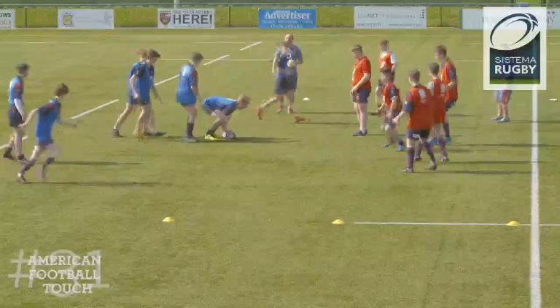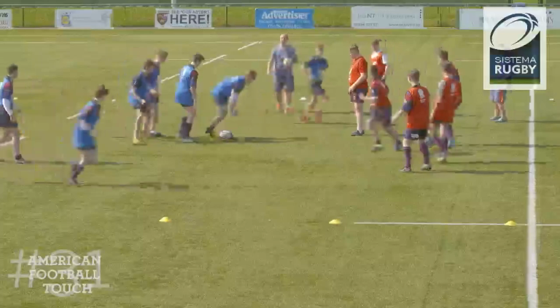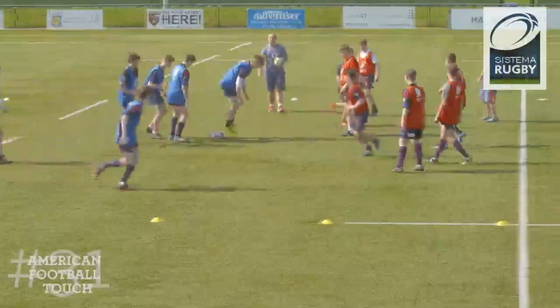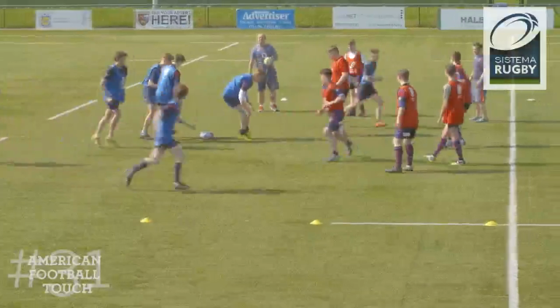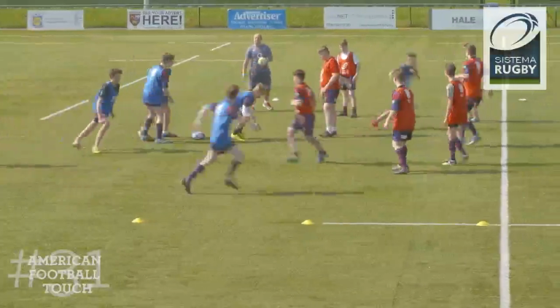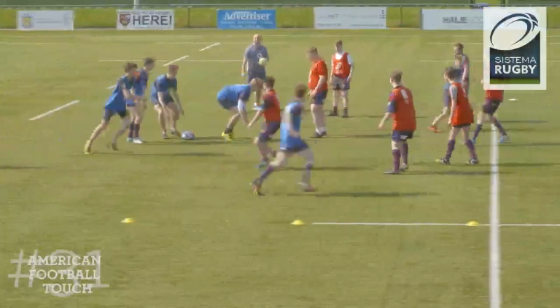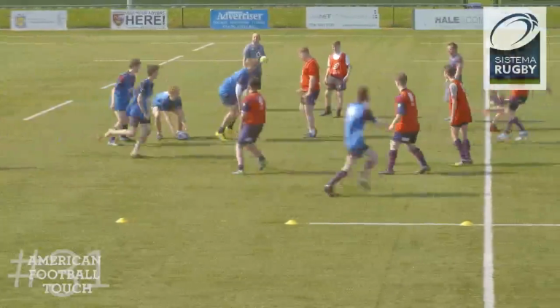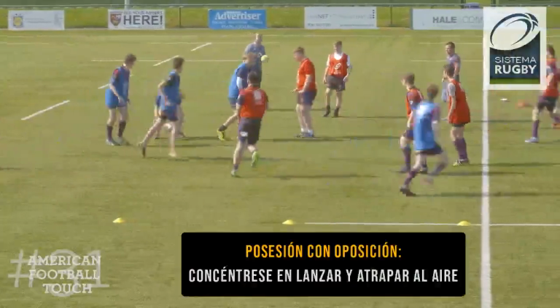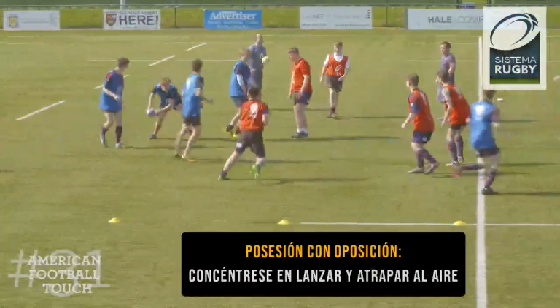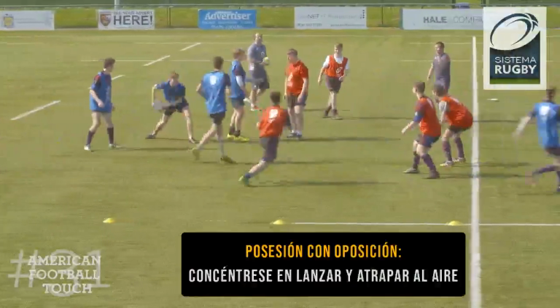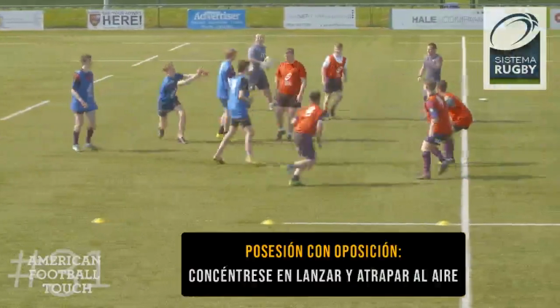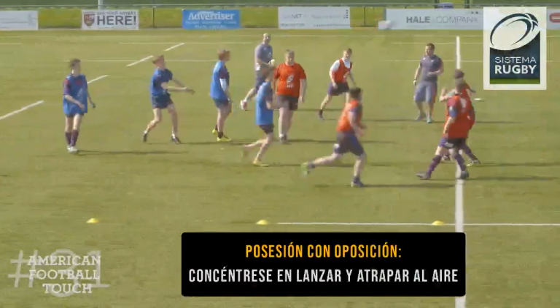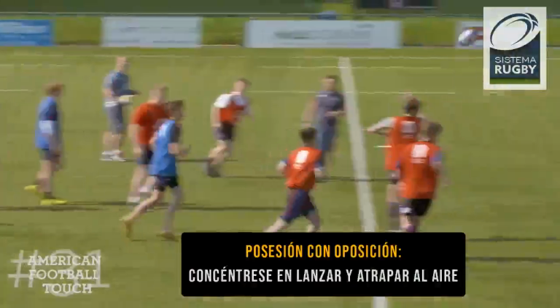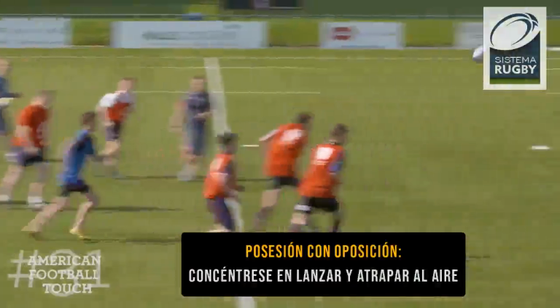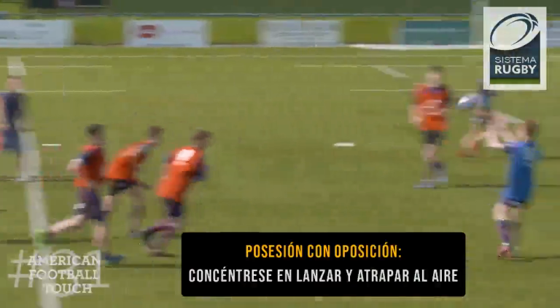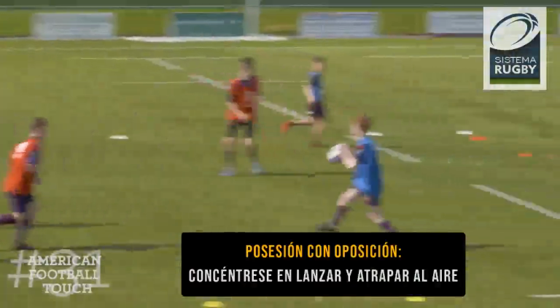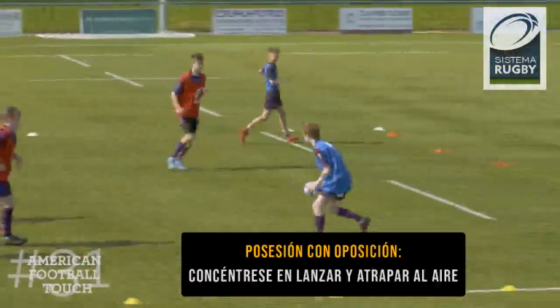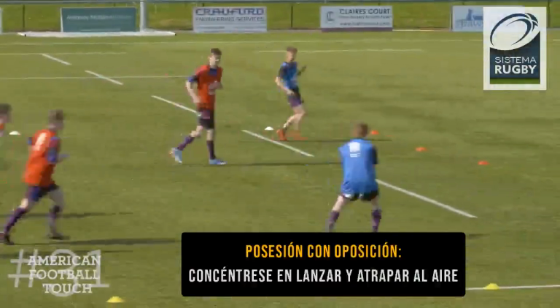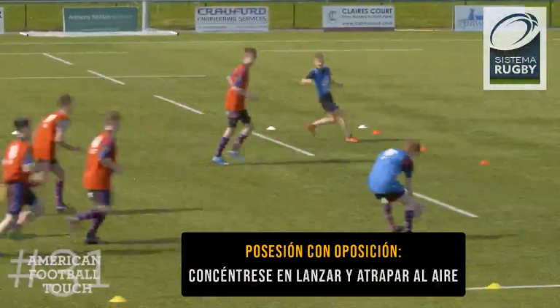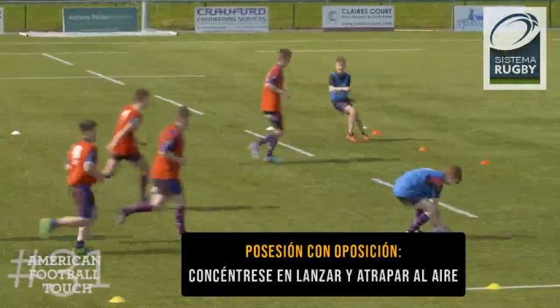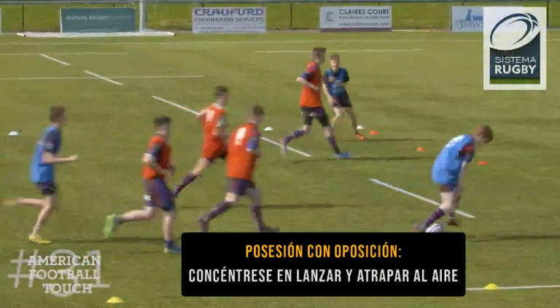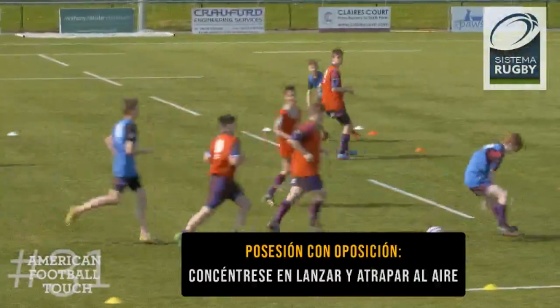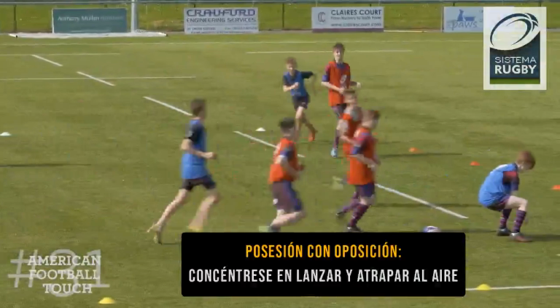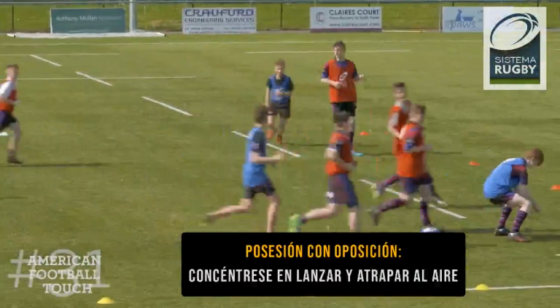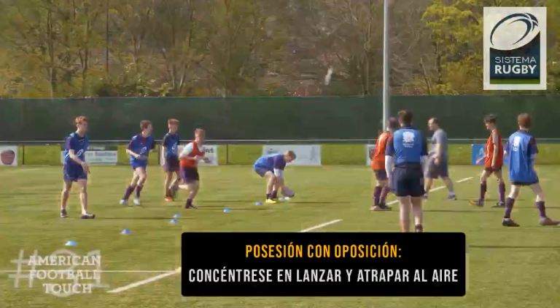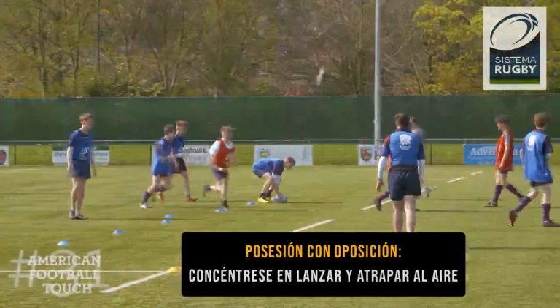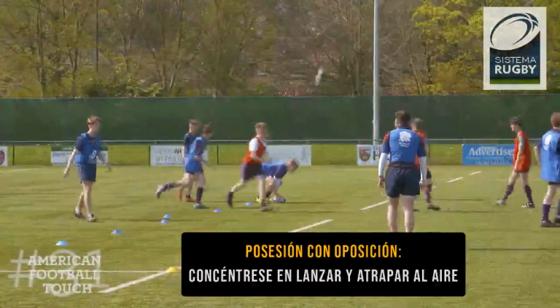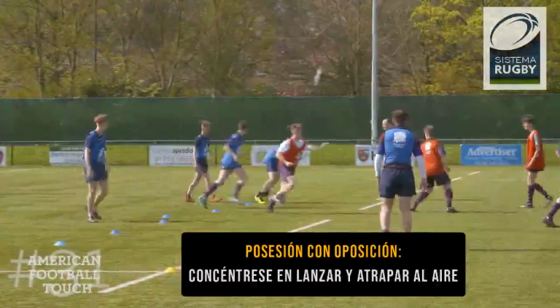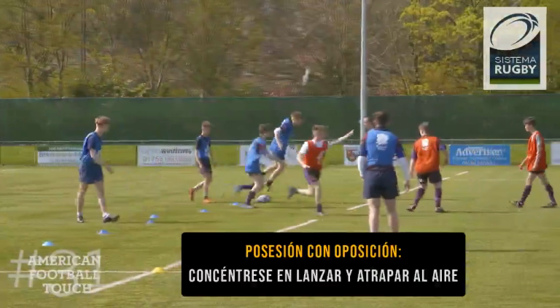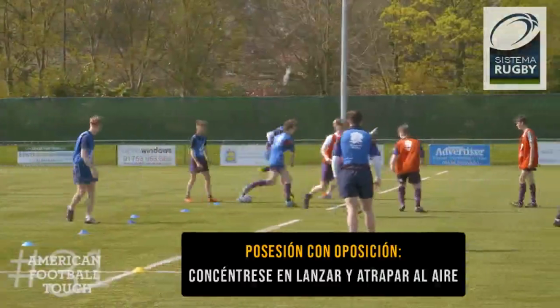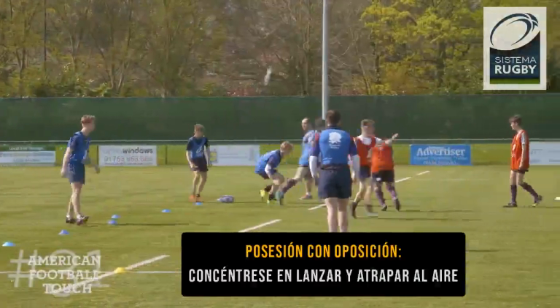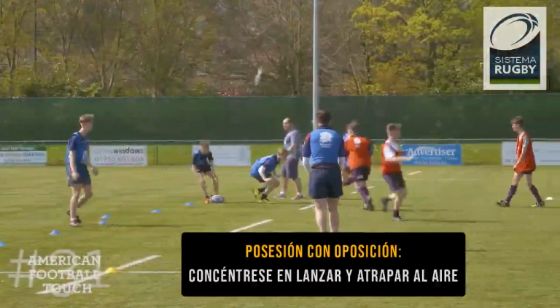Let's go! The main purpose of the session, we're going to be looking at catching the ball in the air, and some of the movement skills that we're going to need to do that.